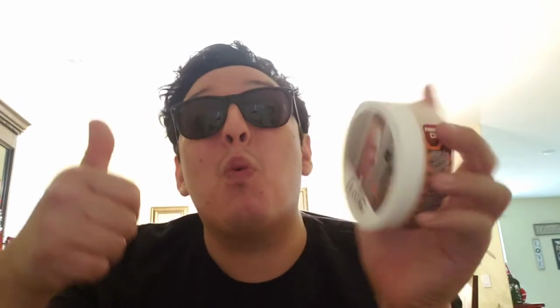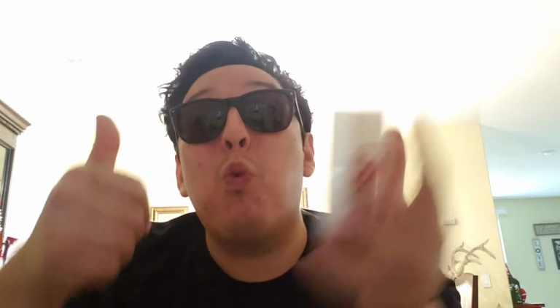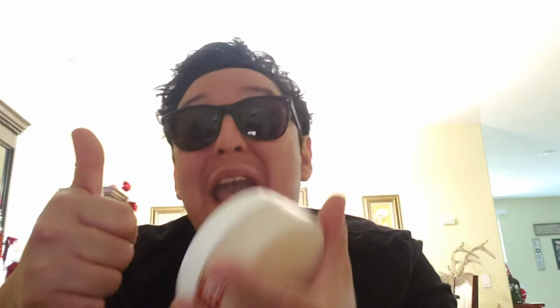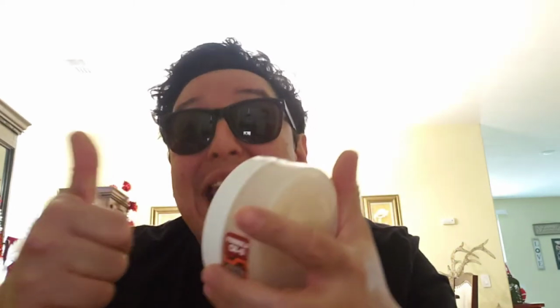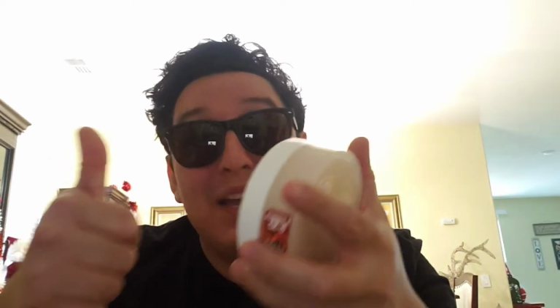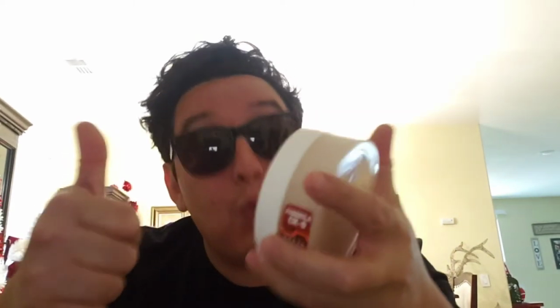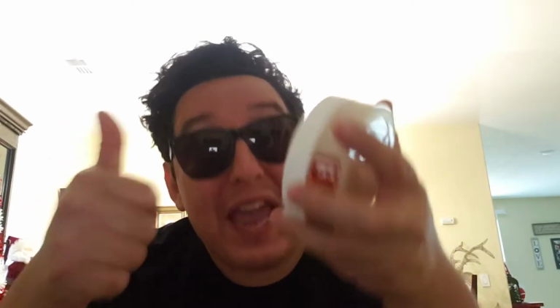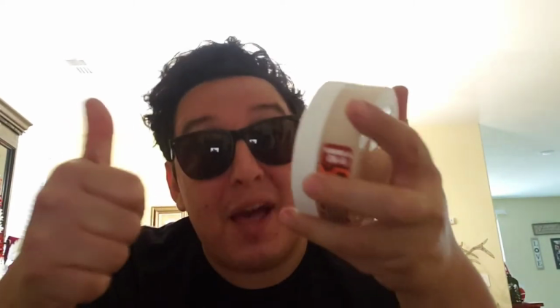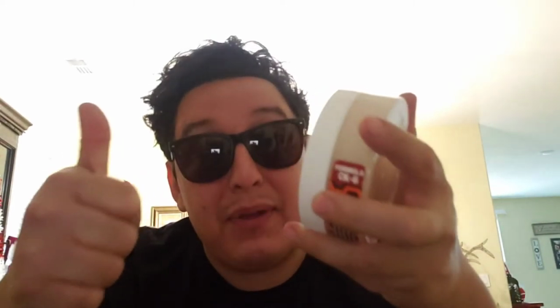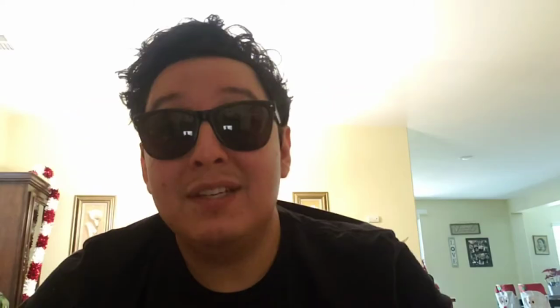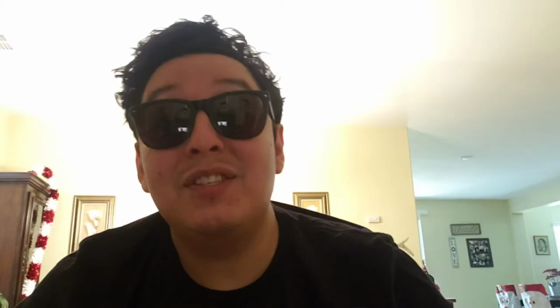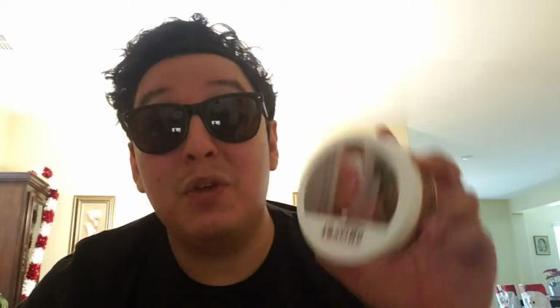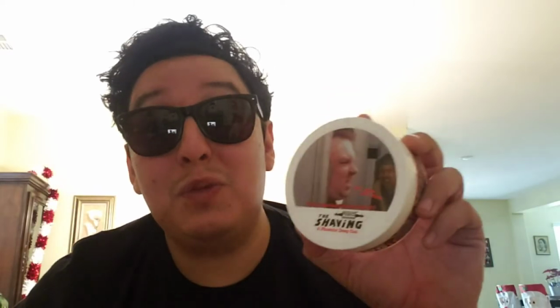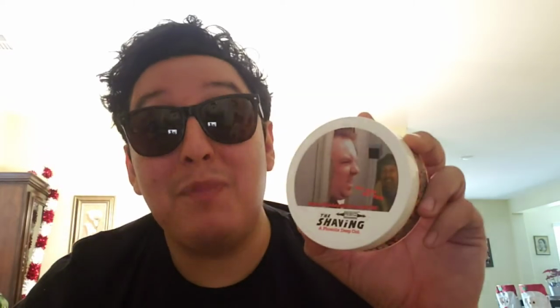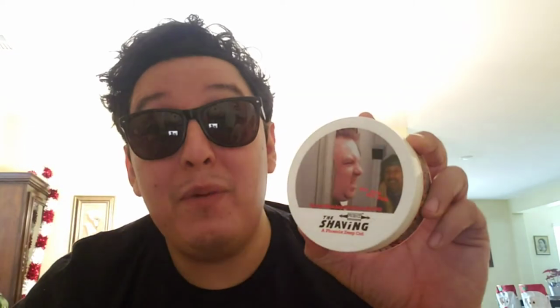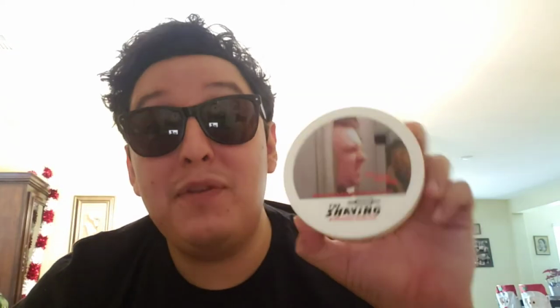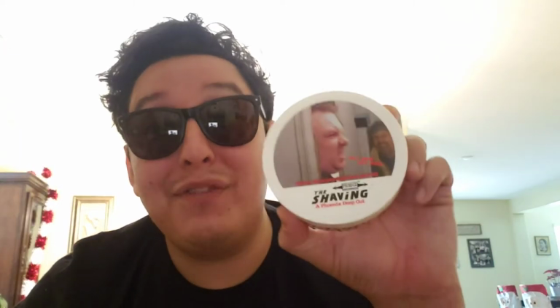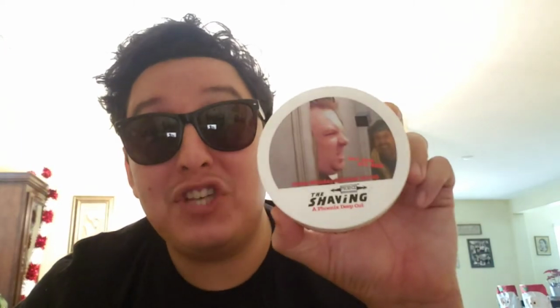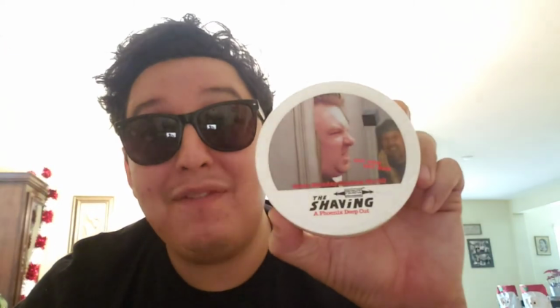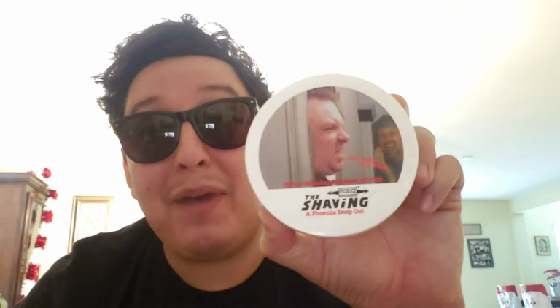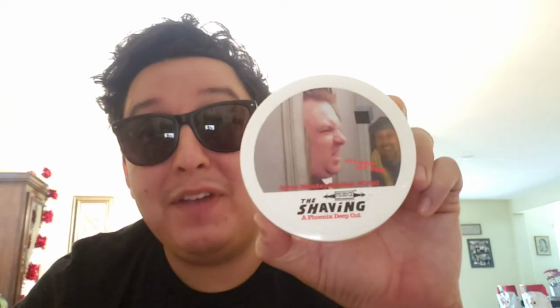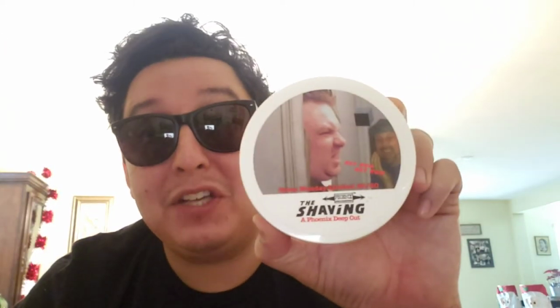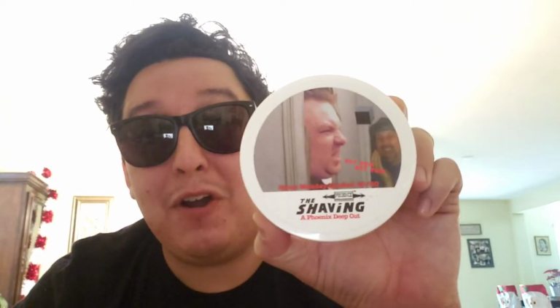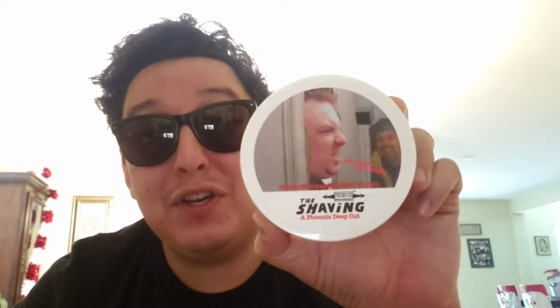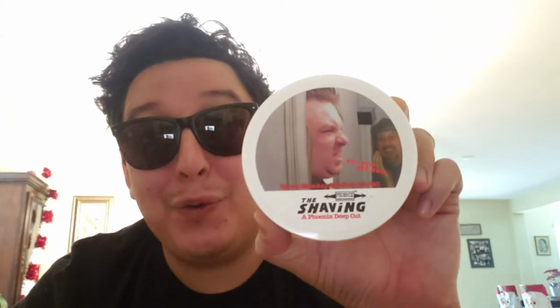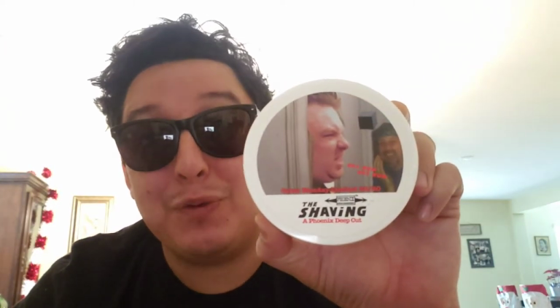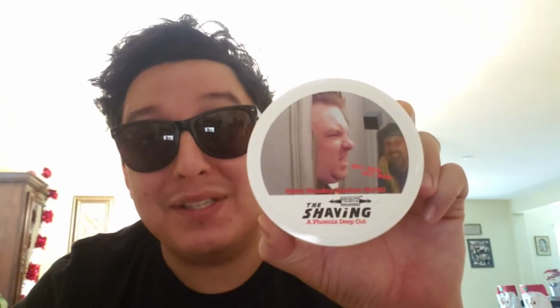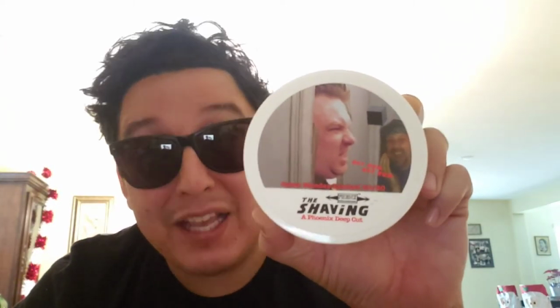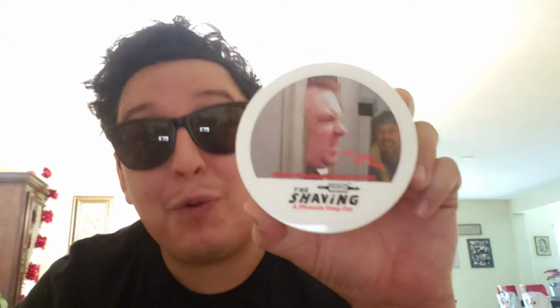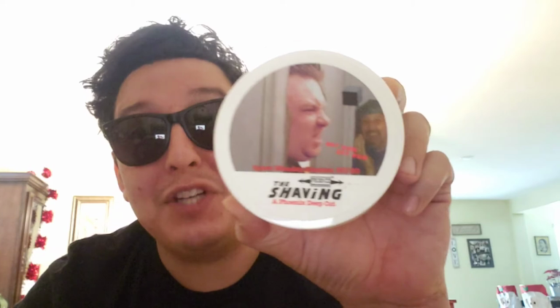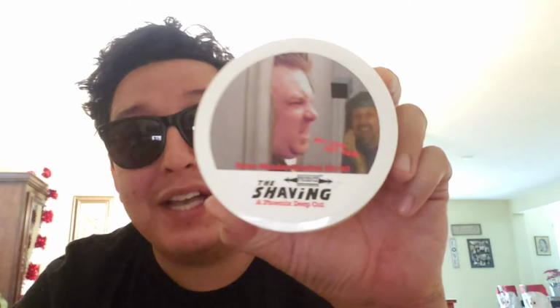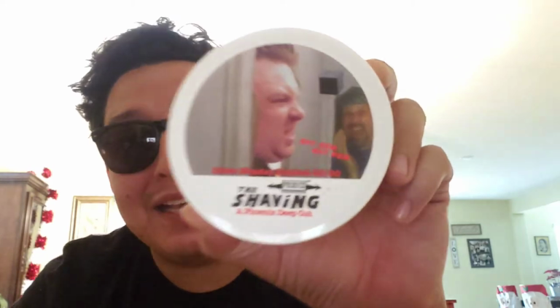So this was my review of the shaving soap by Phoenix Artisan Accoutrements. Thanks for watching guys.